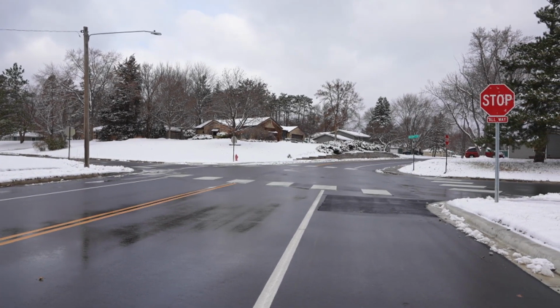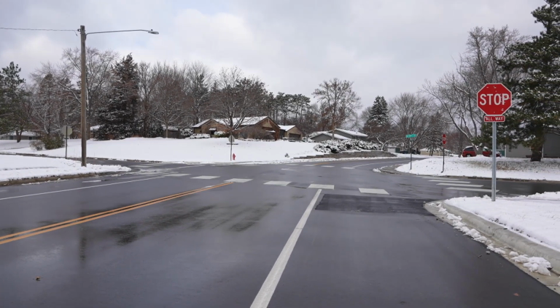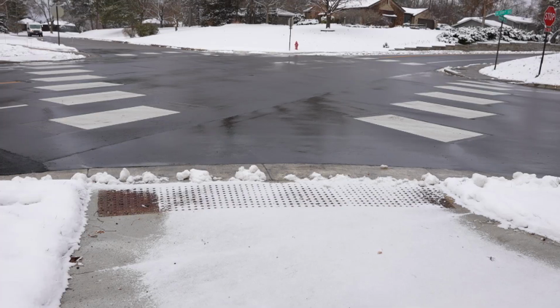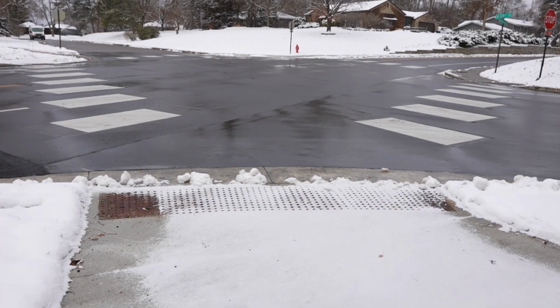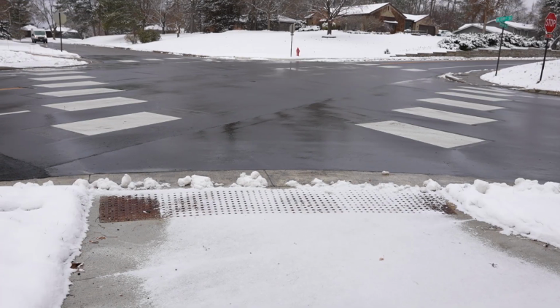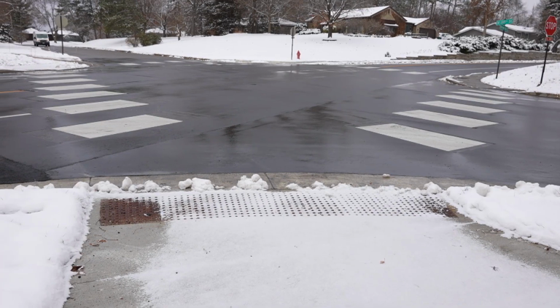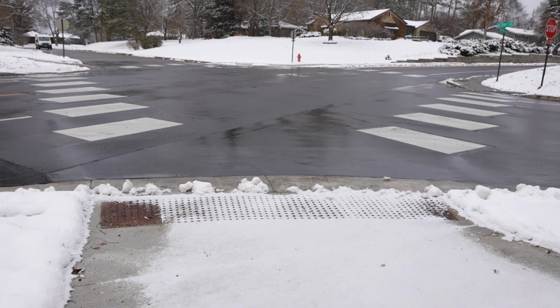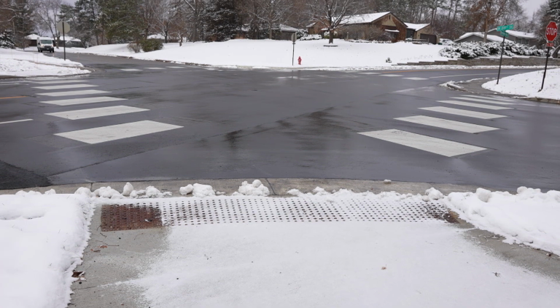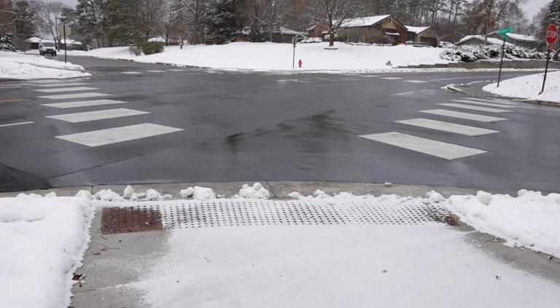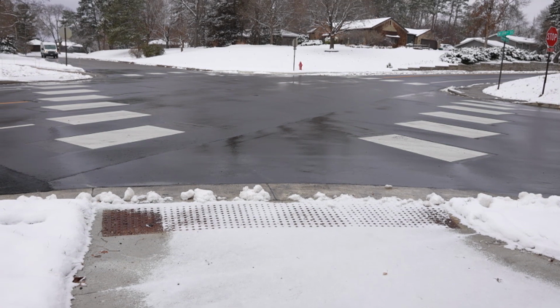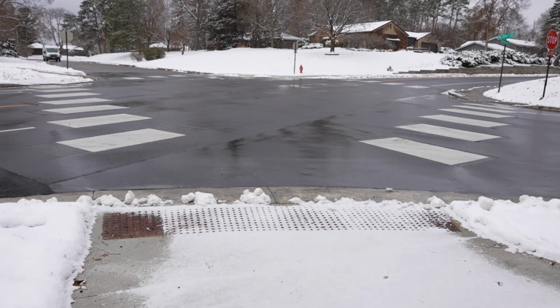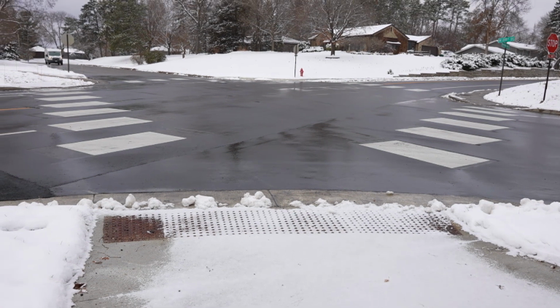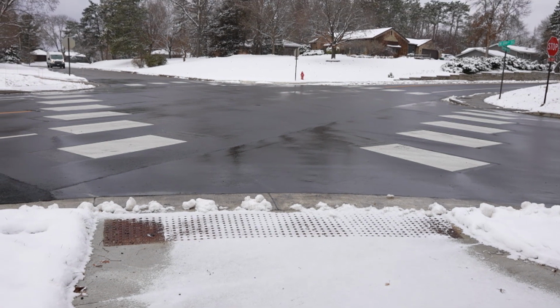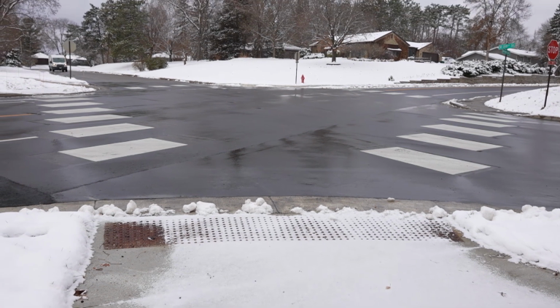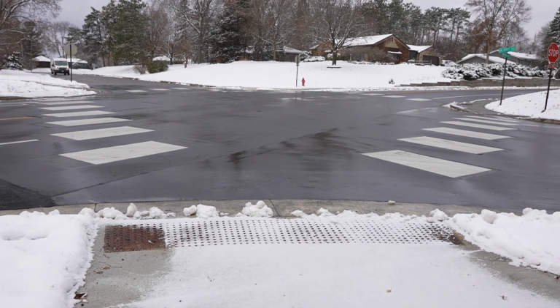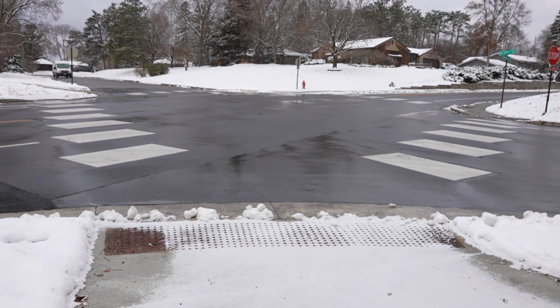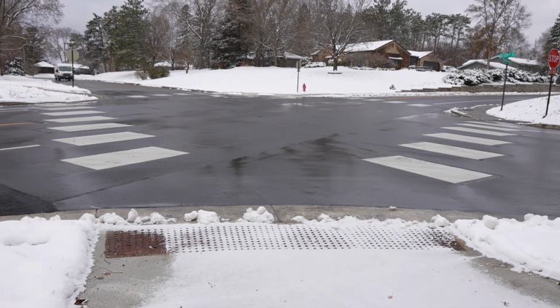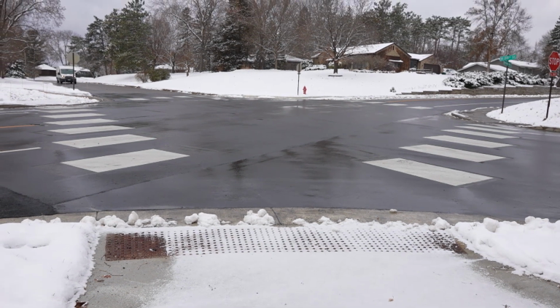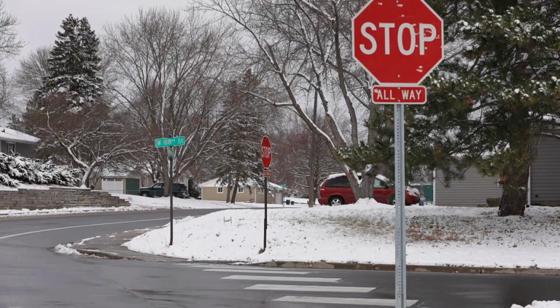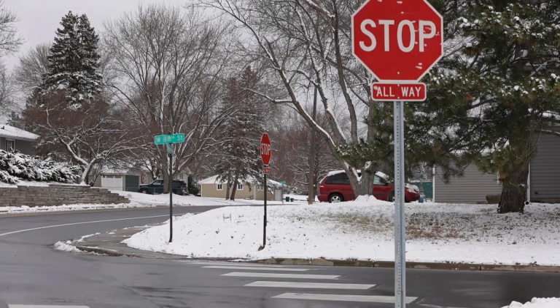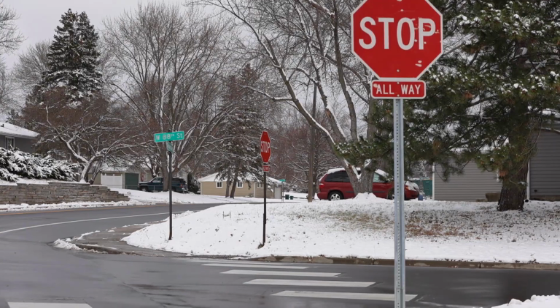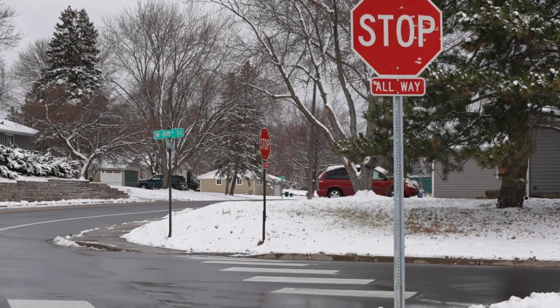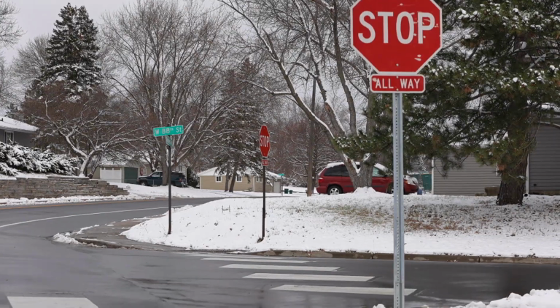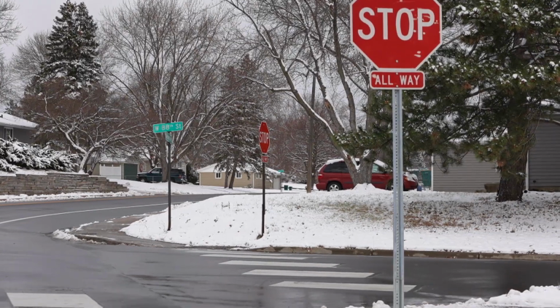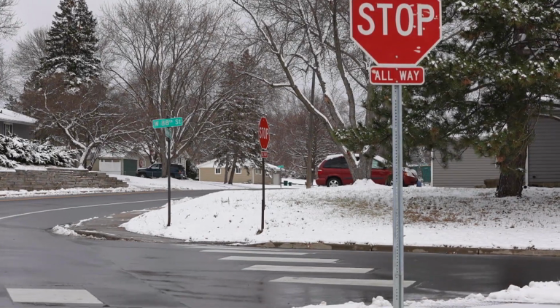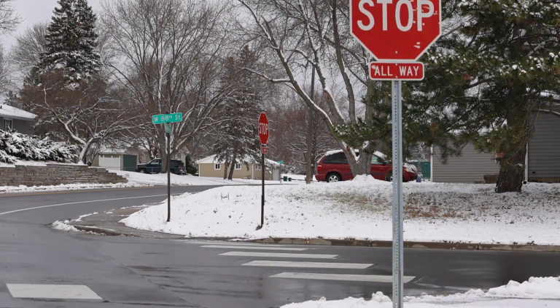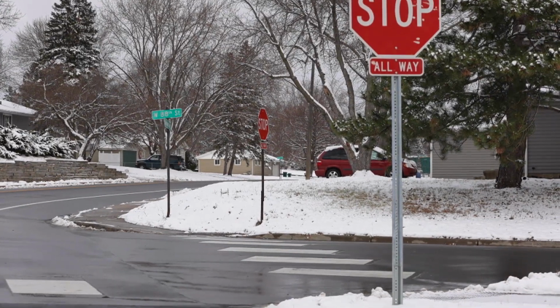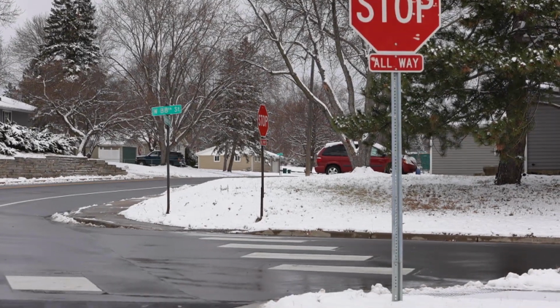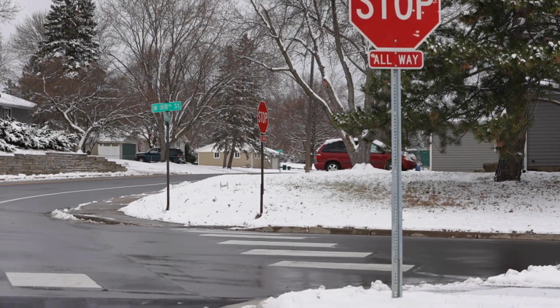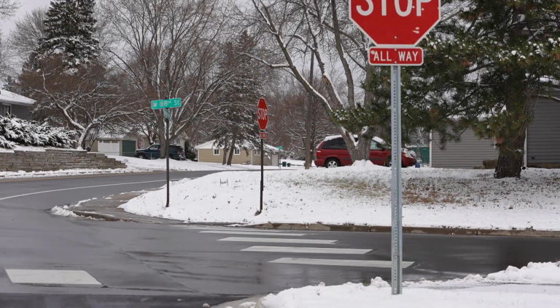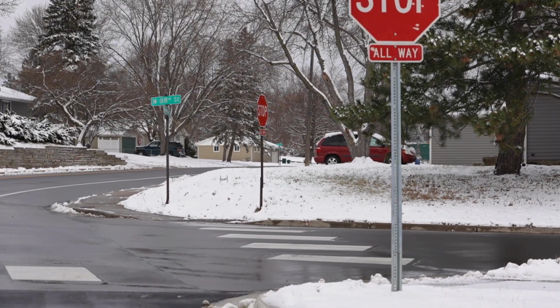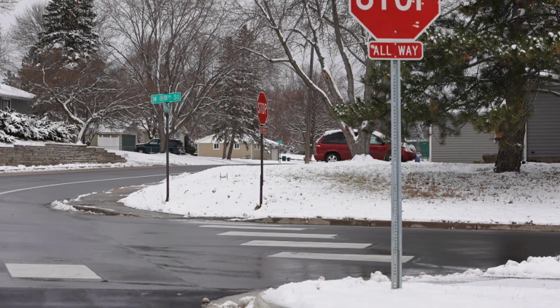At Xerxes Avenue South and 88th Street West, the City reconstructed this oversized intersection, providing shorter crossing distances for pedestrians.